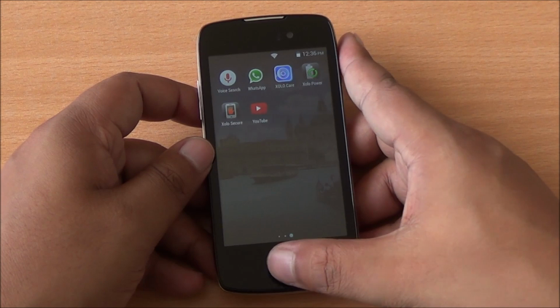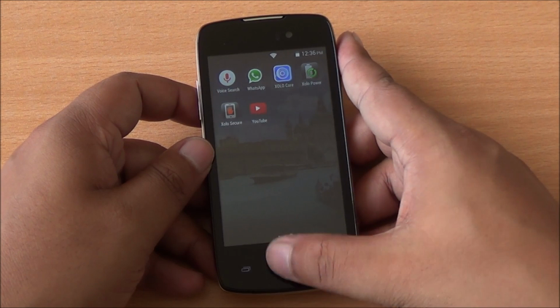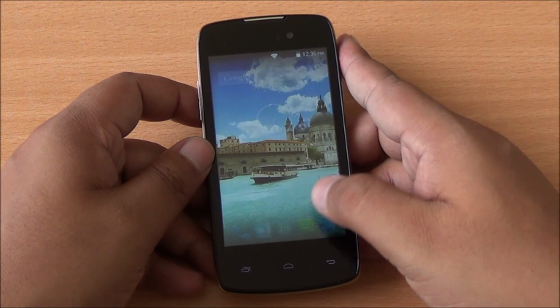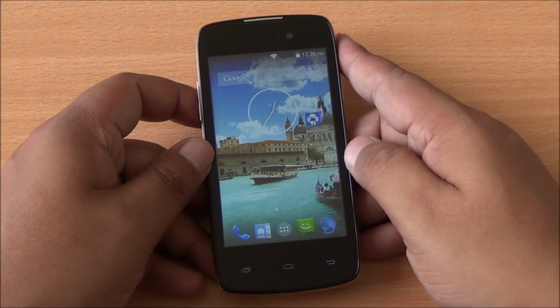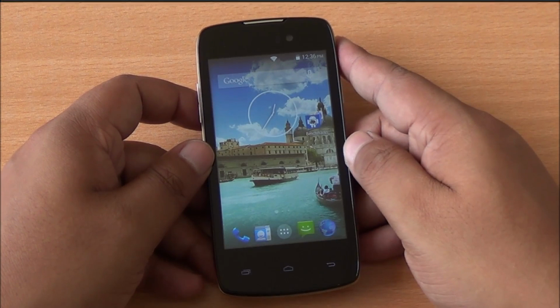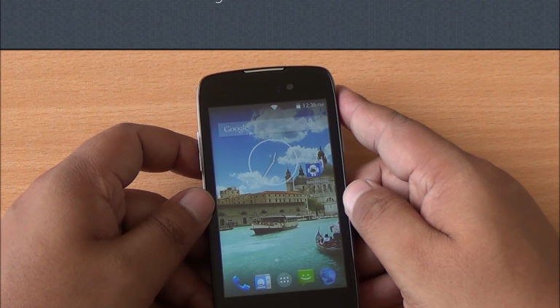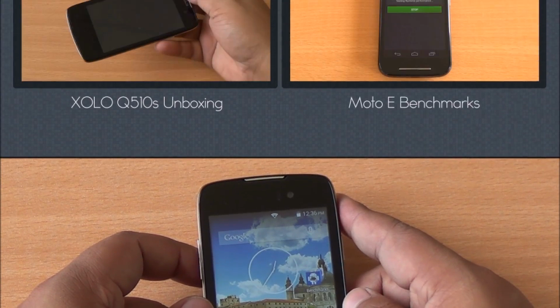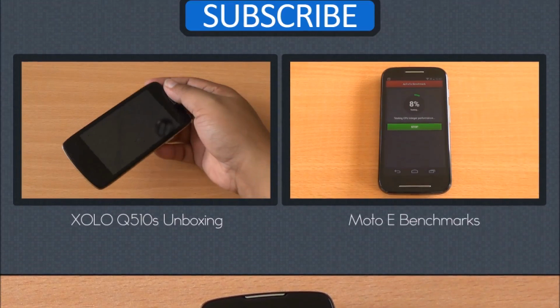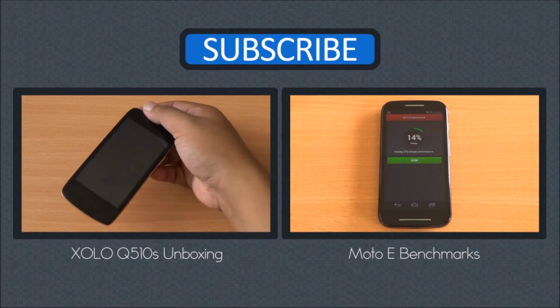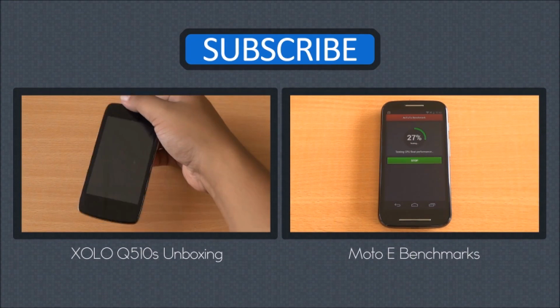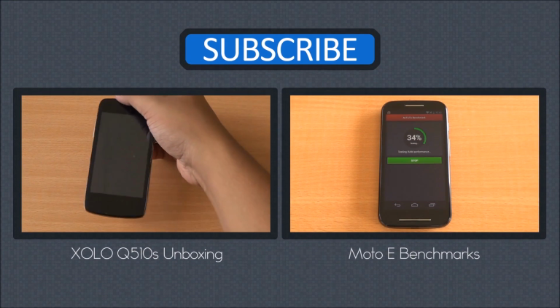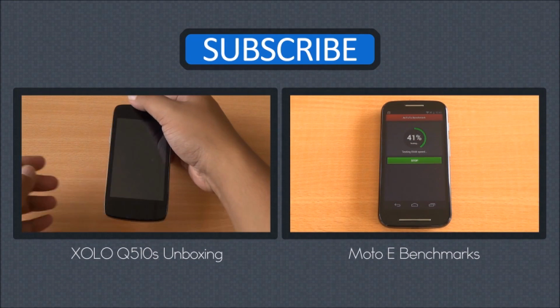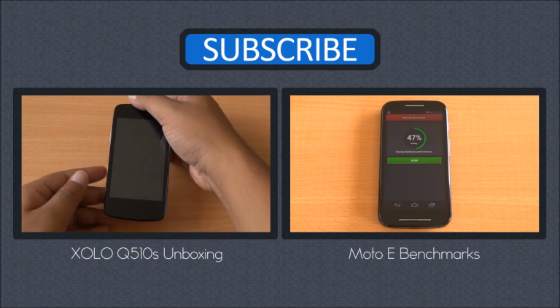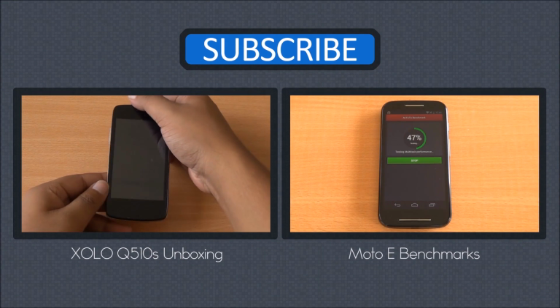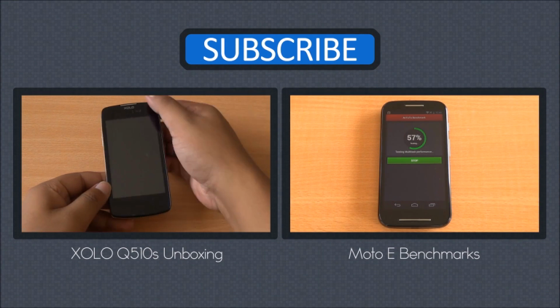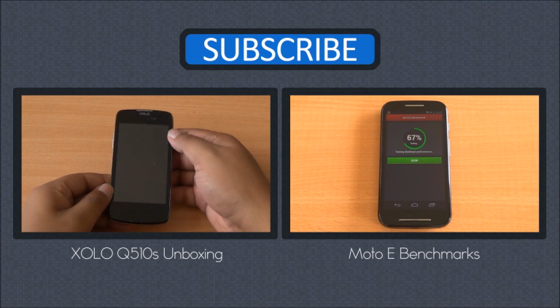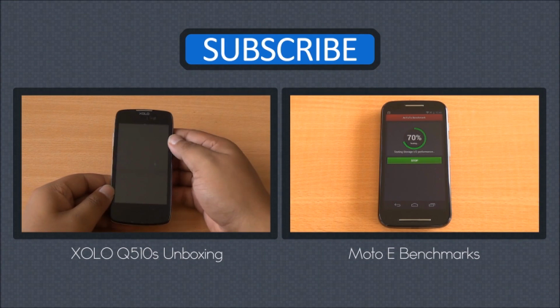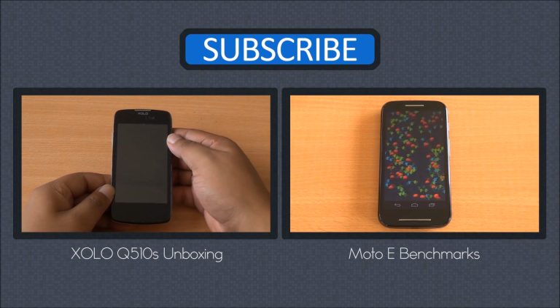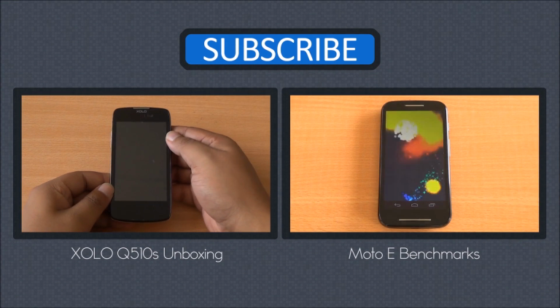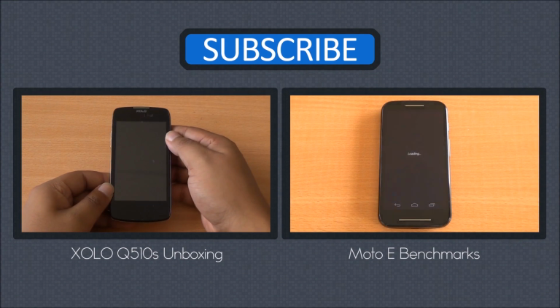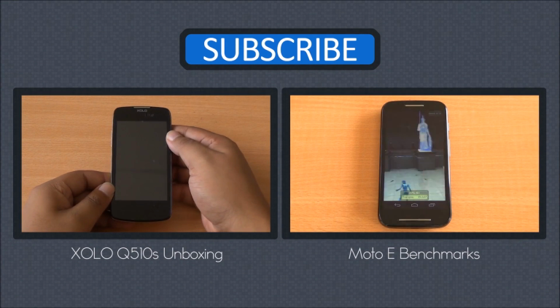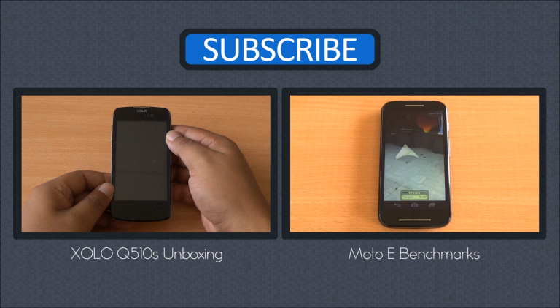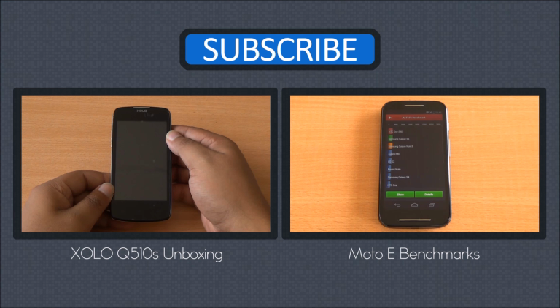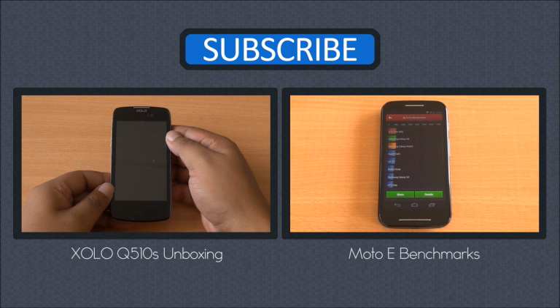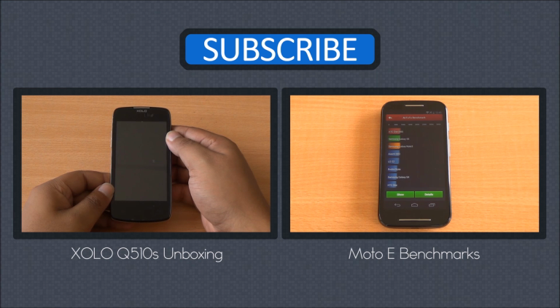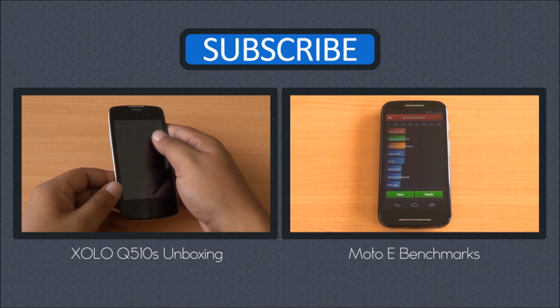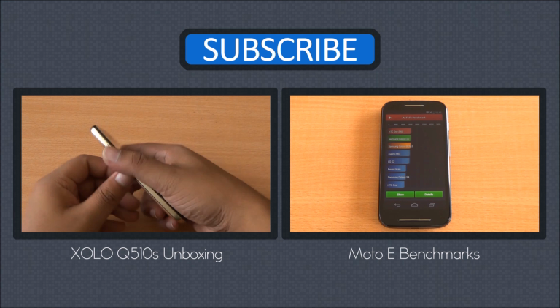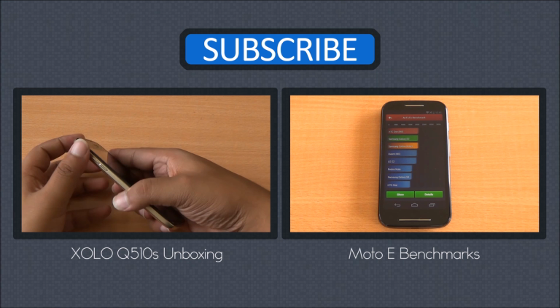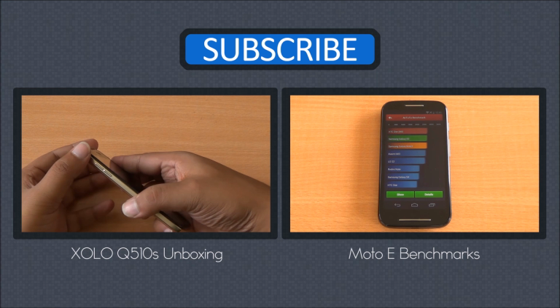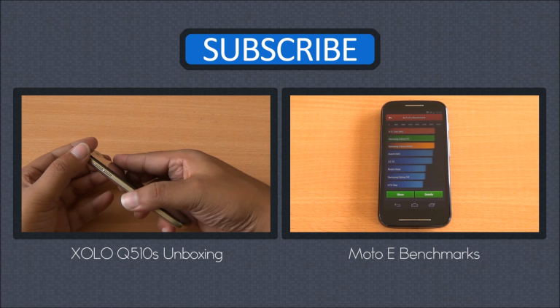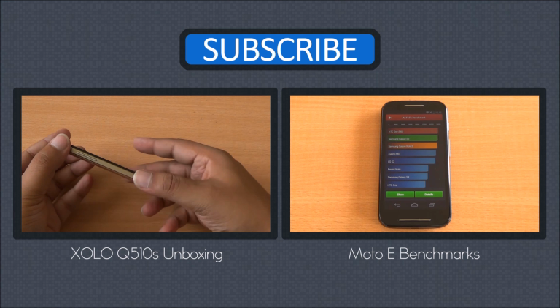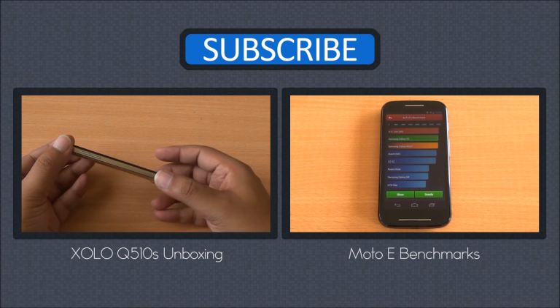We will be back with more on the Zolo Q510S. Till then, you can watch its unboxing from right here, as well as the benchmarks of the Motorola Moto E.